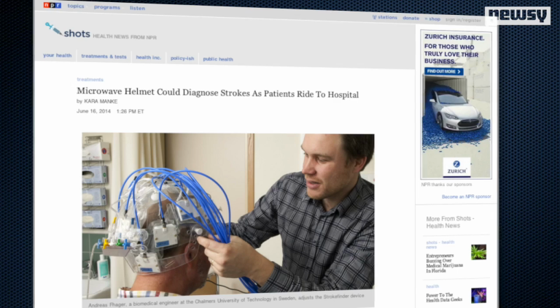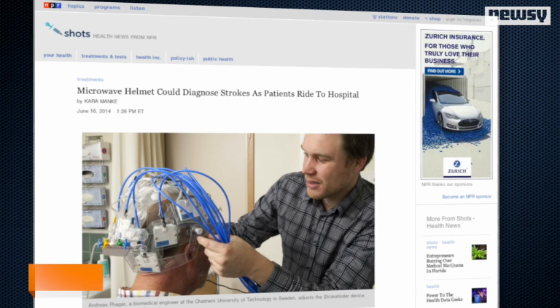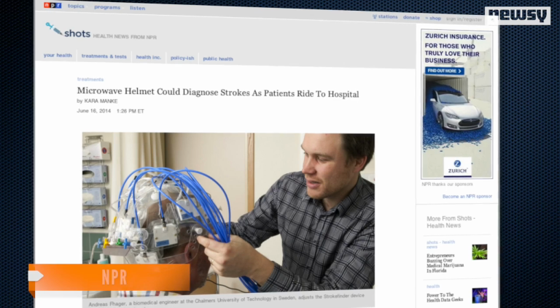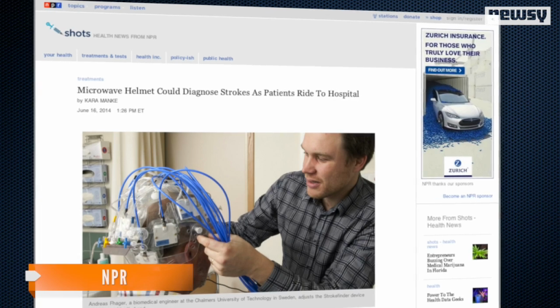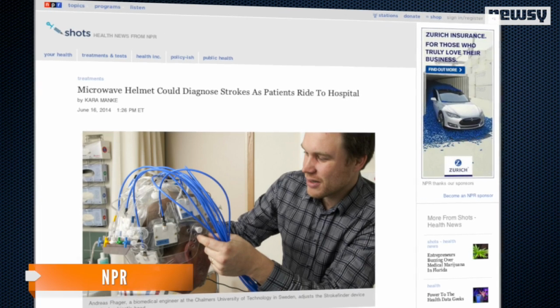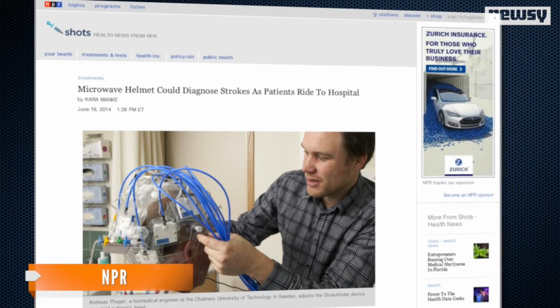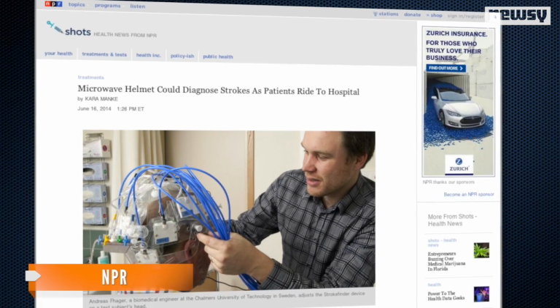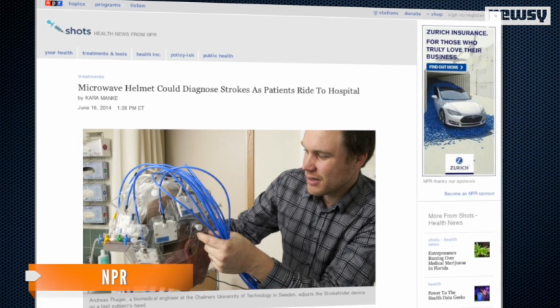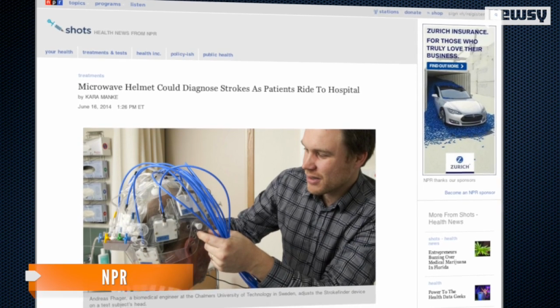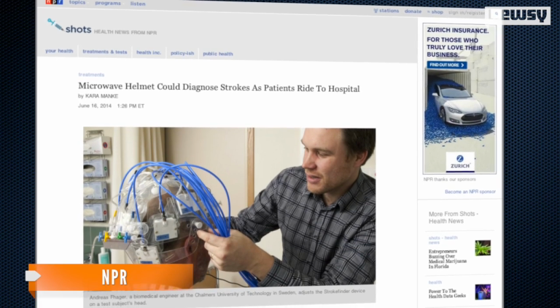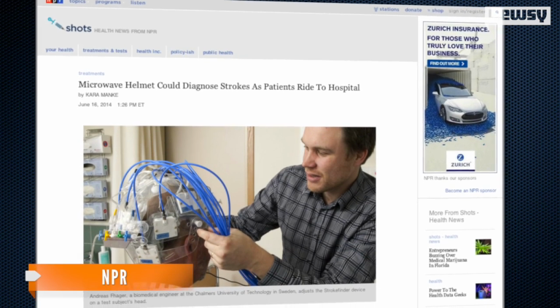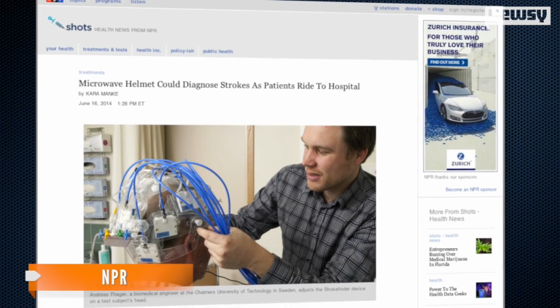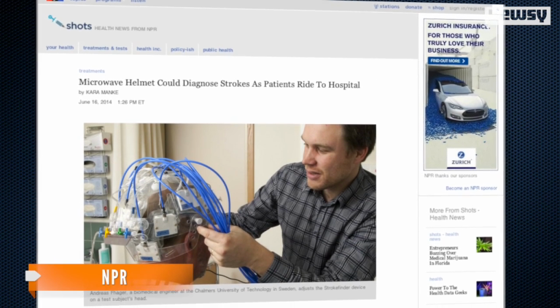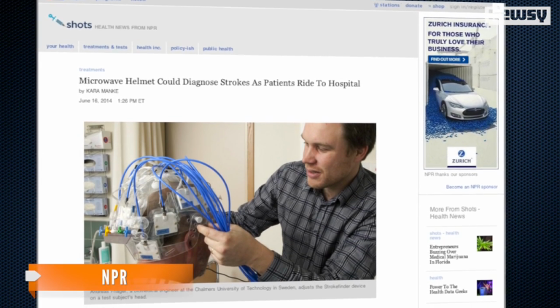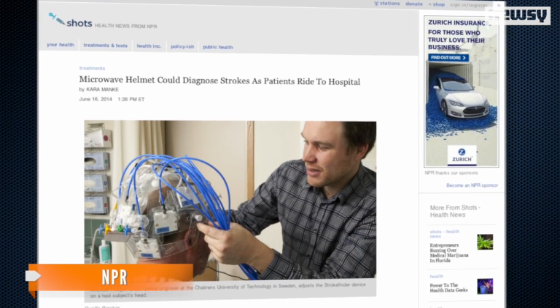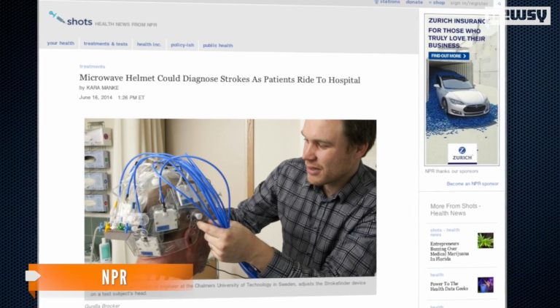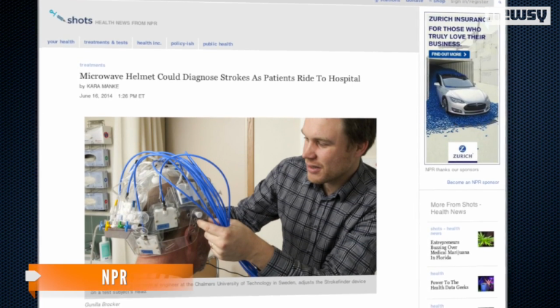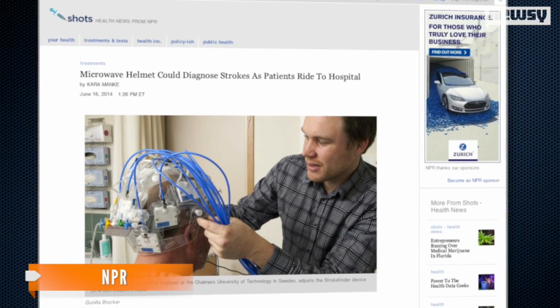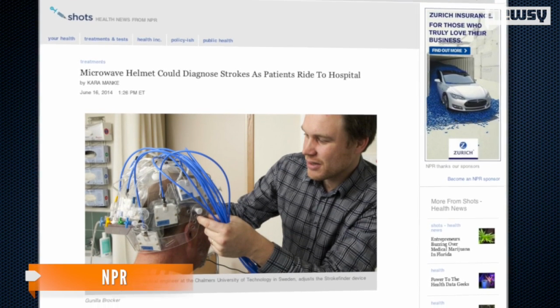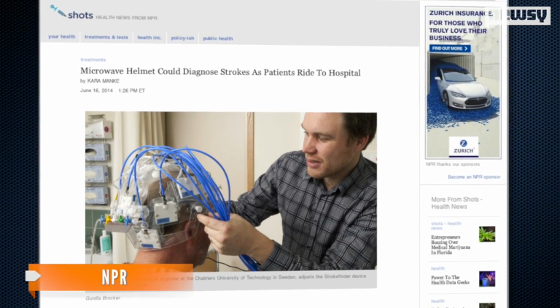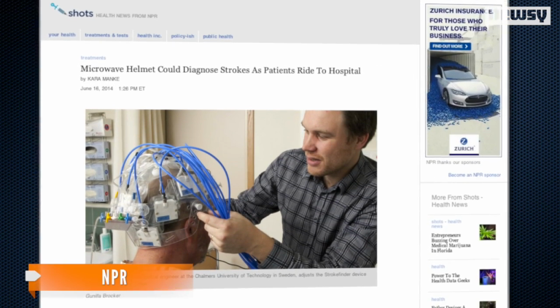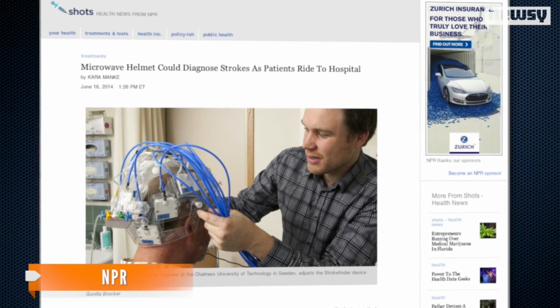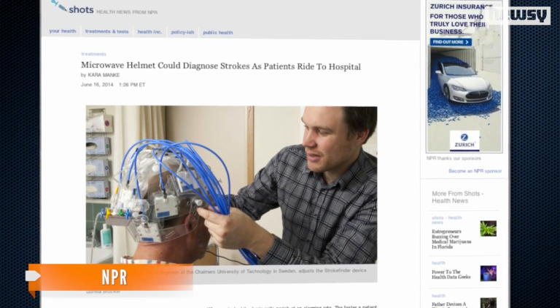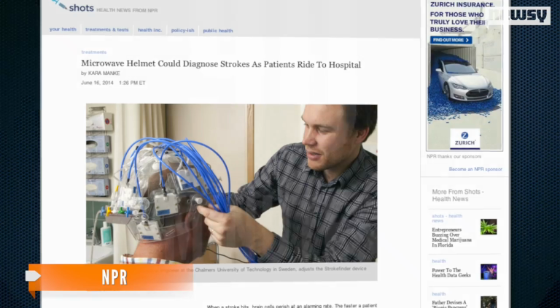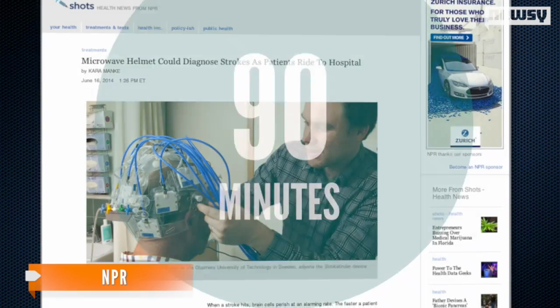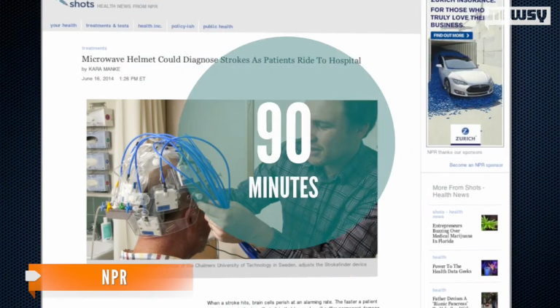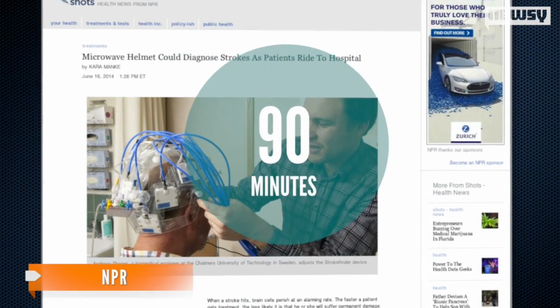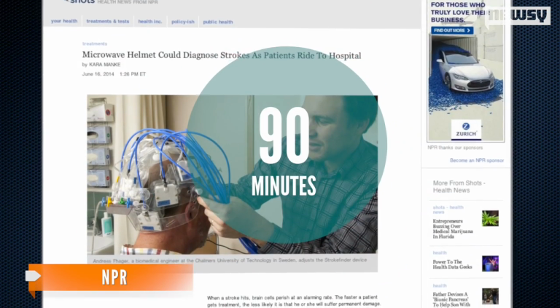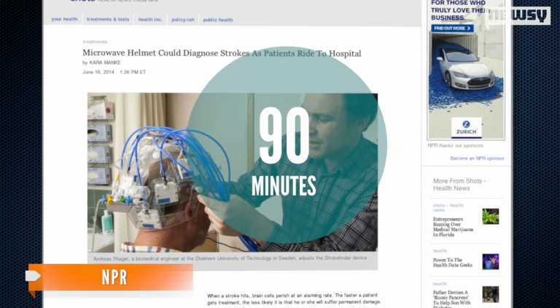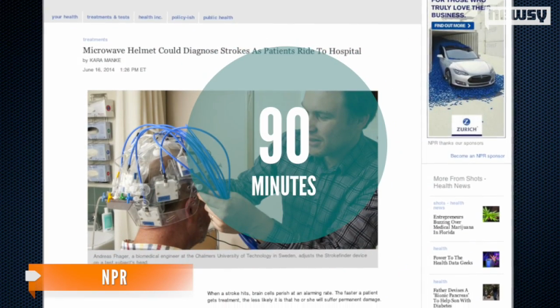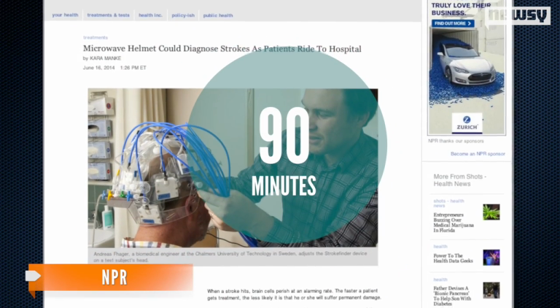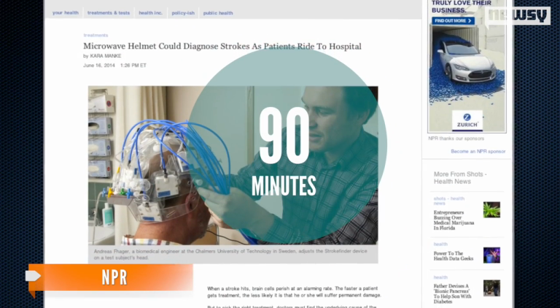NPR says this is crucial, noting that the best results are seen when treatment starts less than 90 minutes after the onset of the stroke.